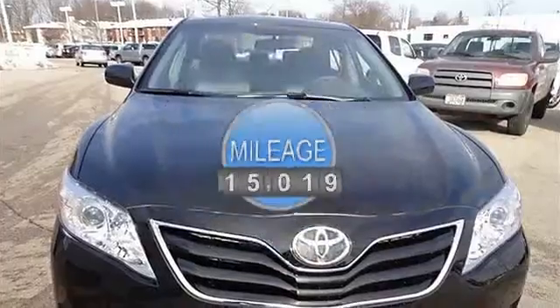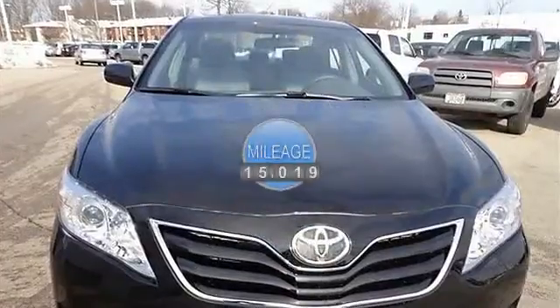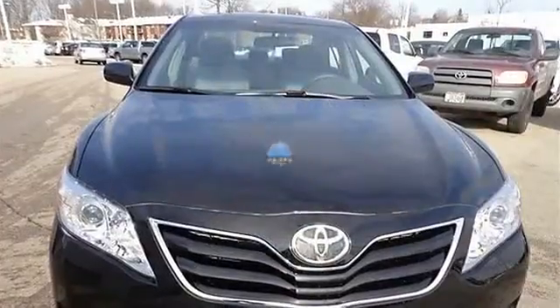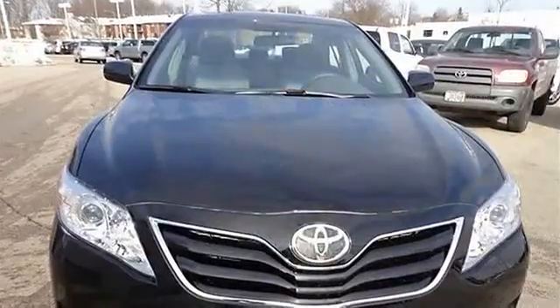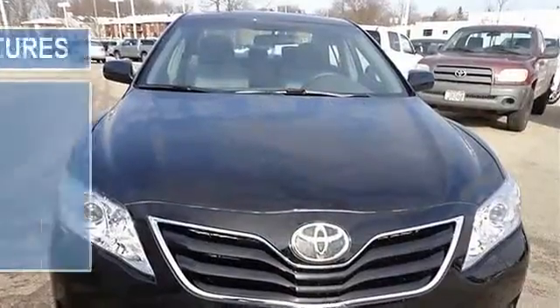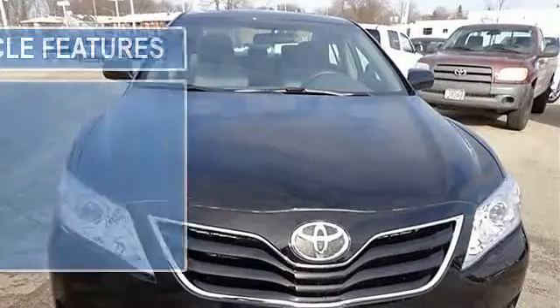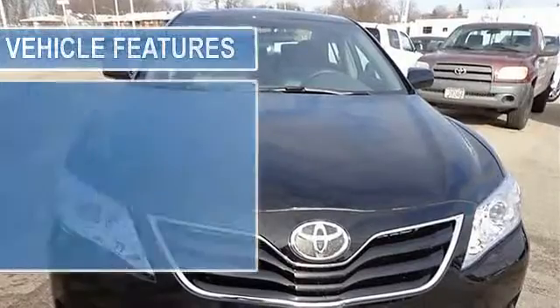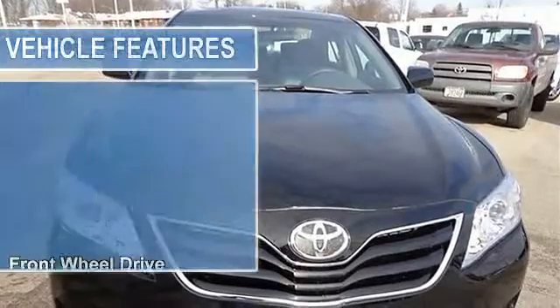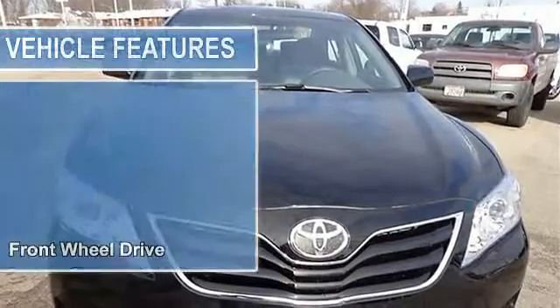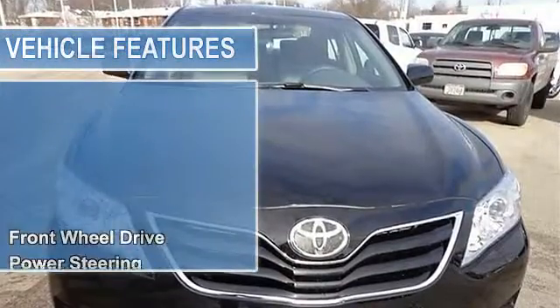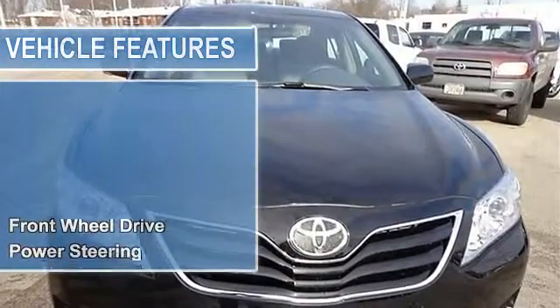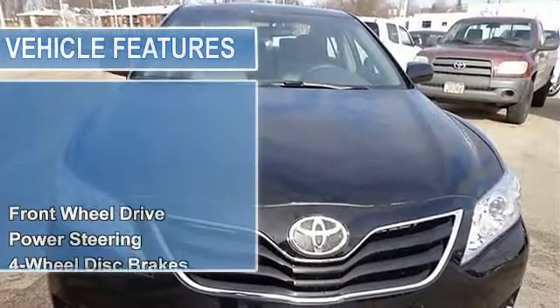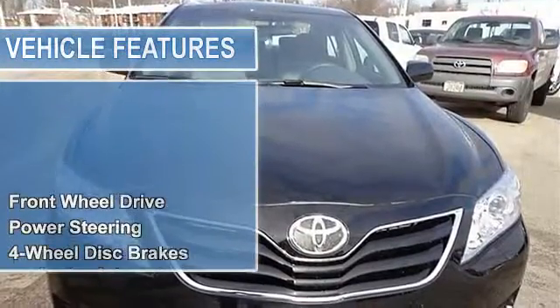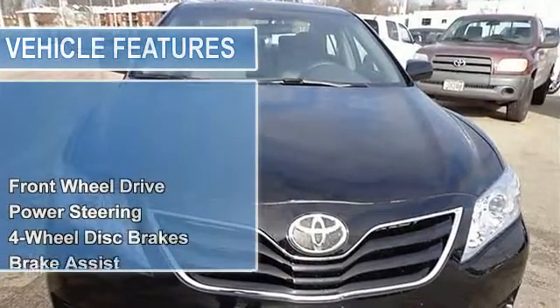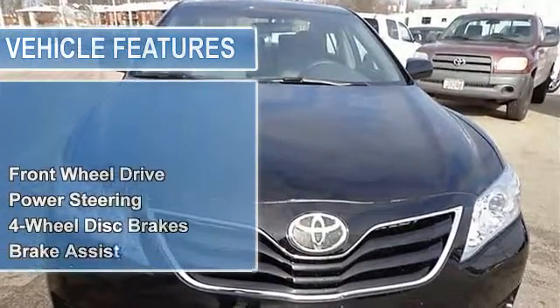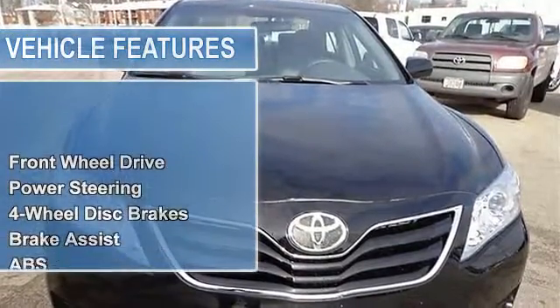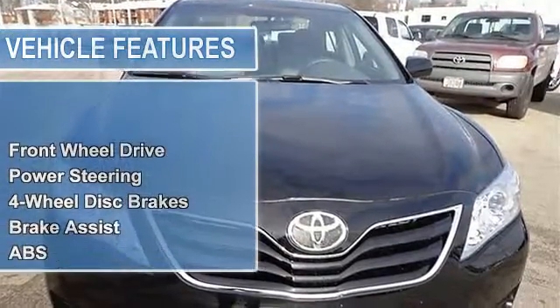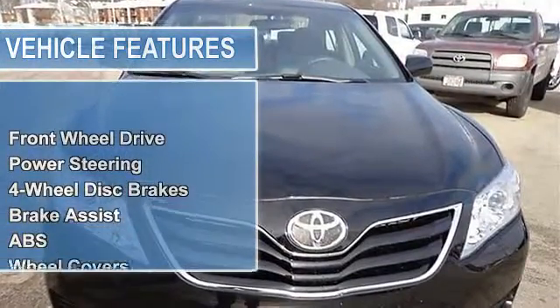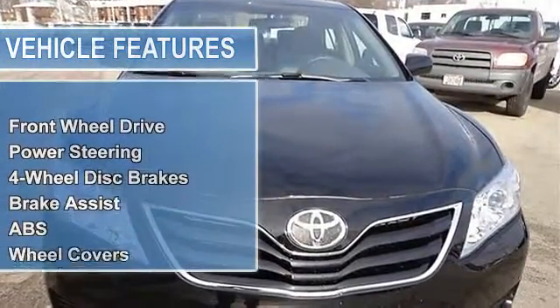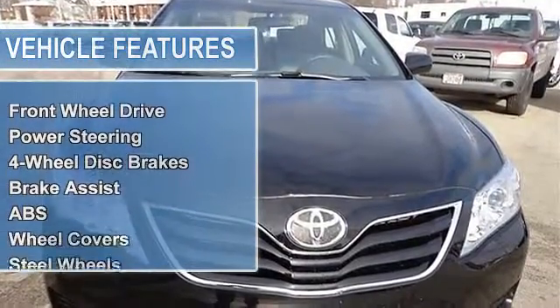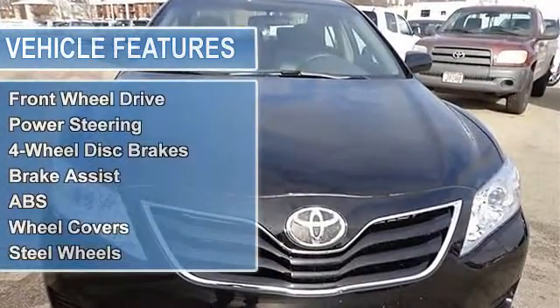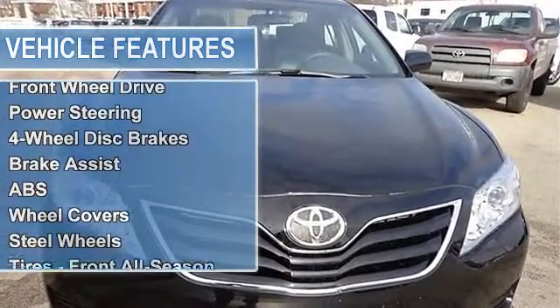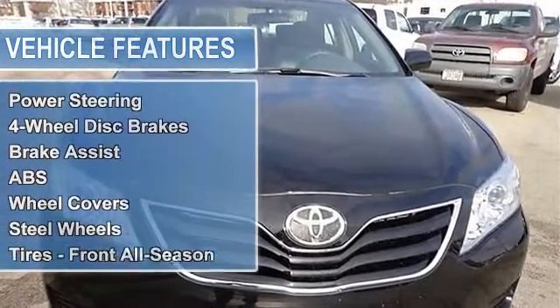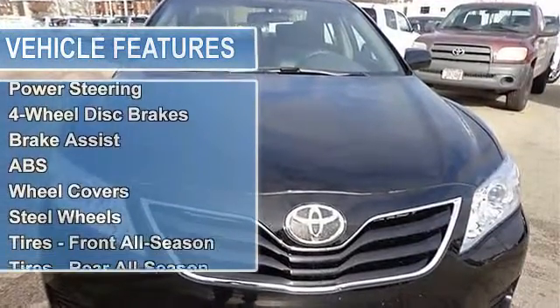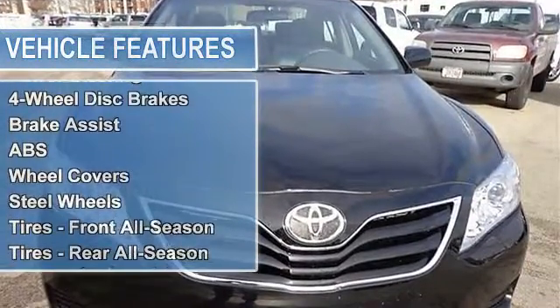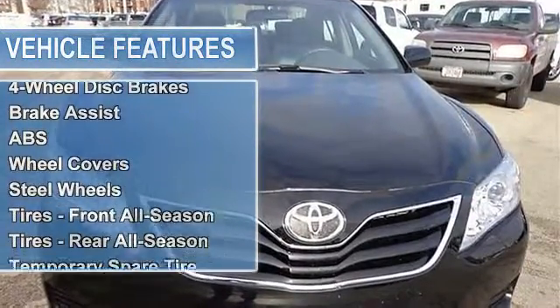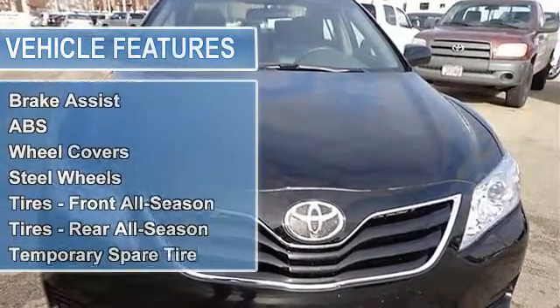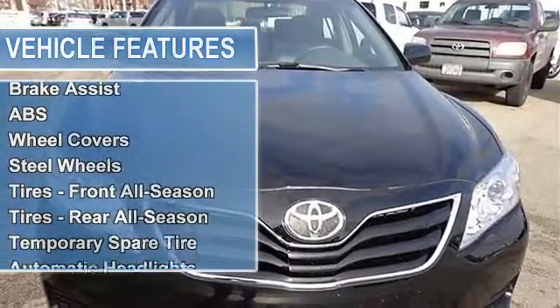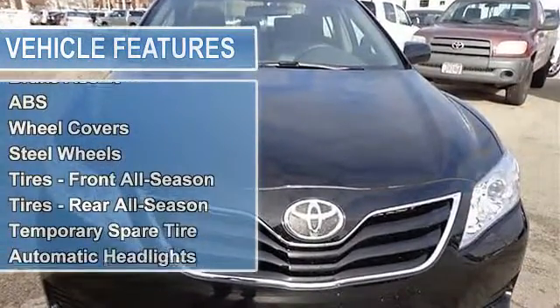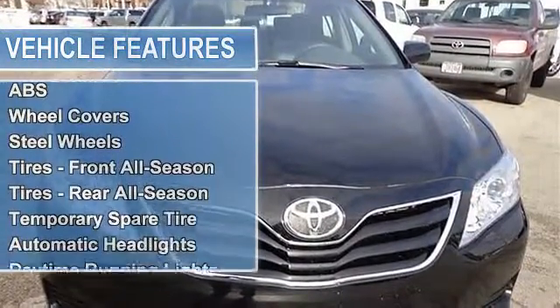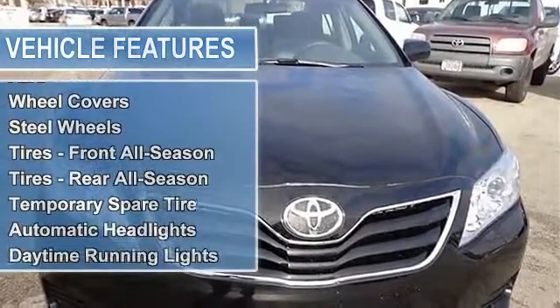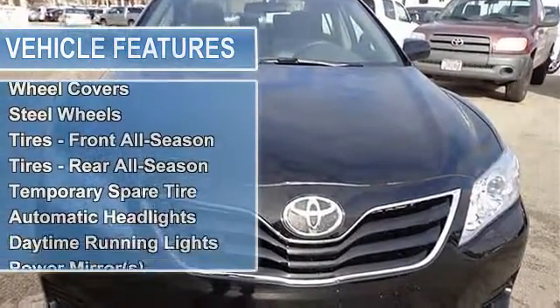Power steering, four wheel disc brakes, brake assist, anti-lock brake system.